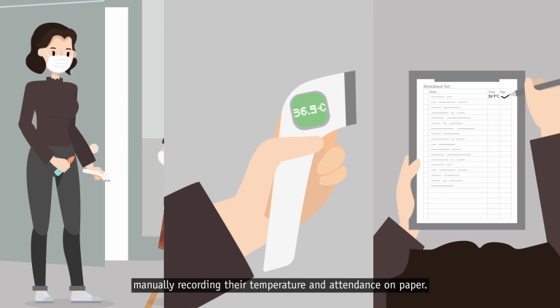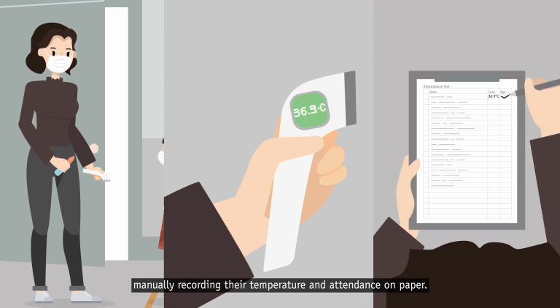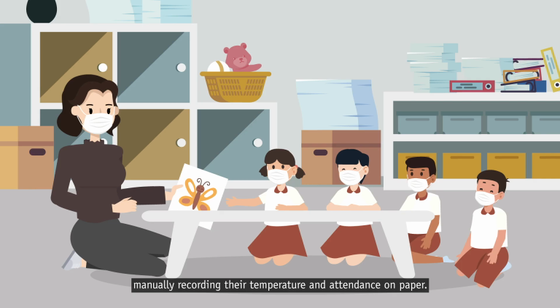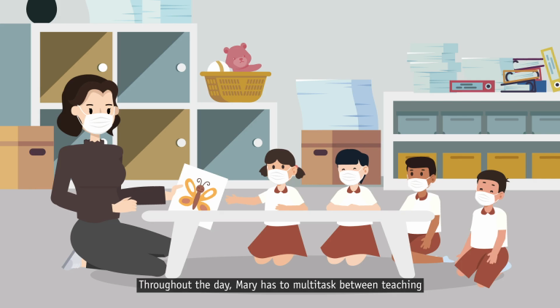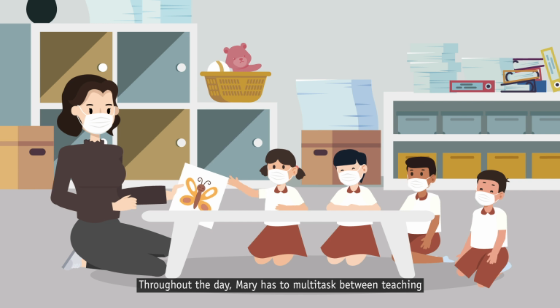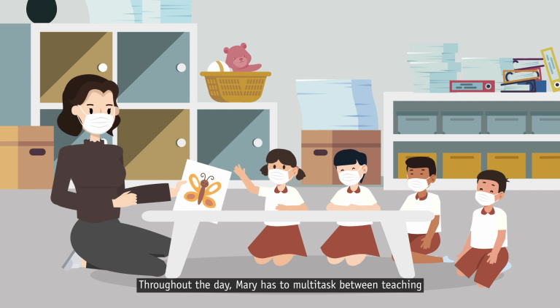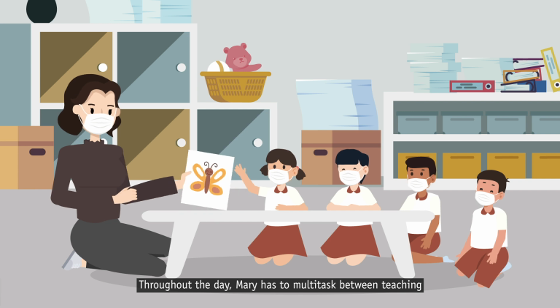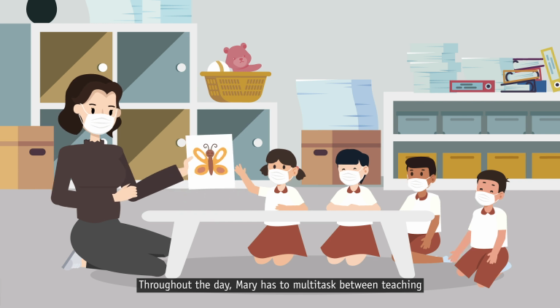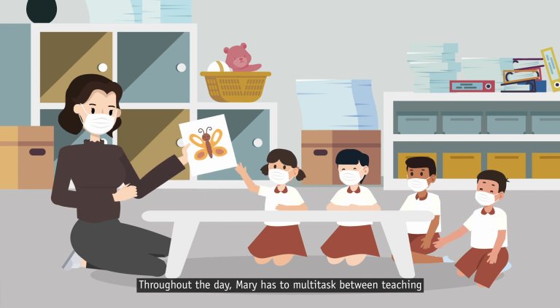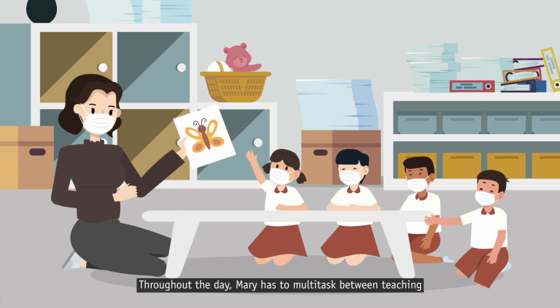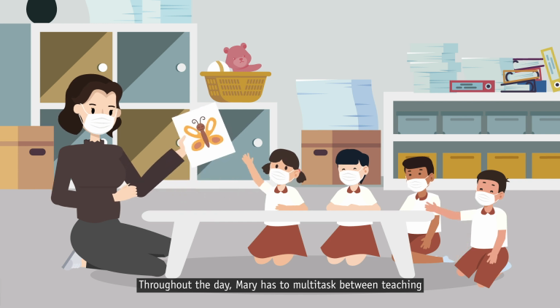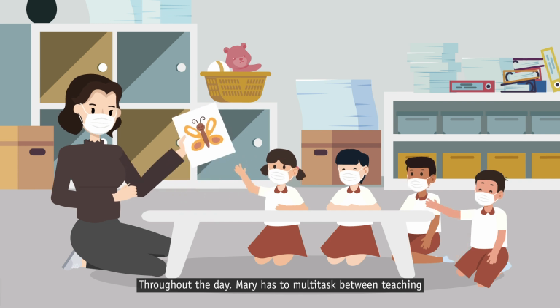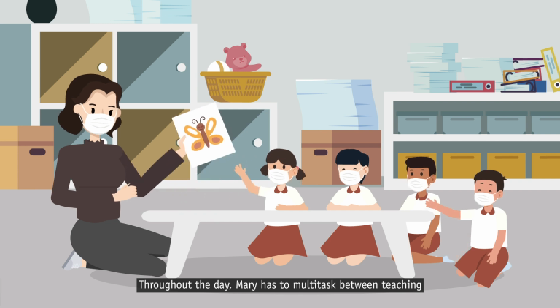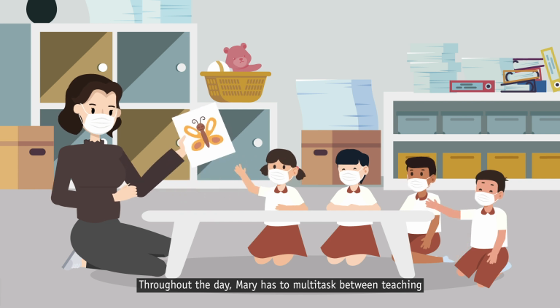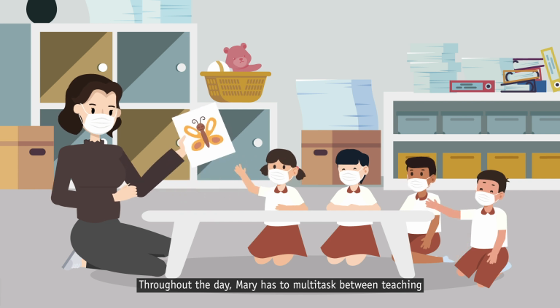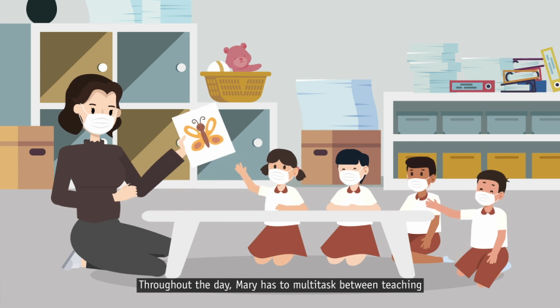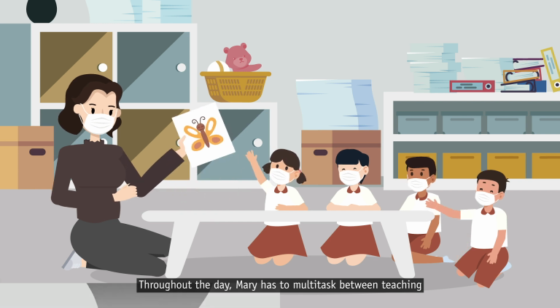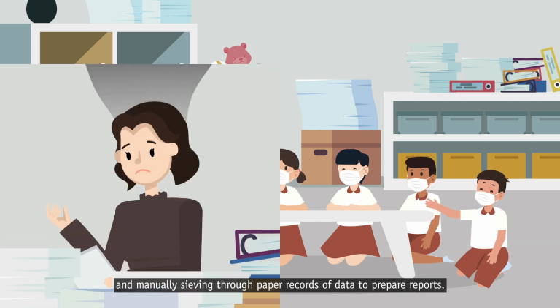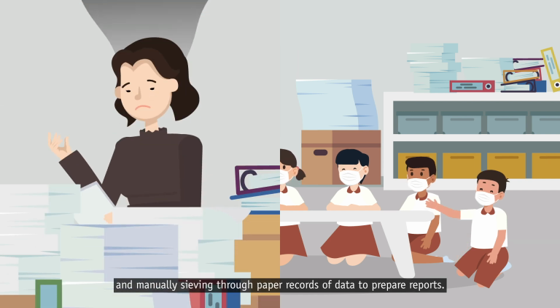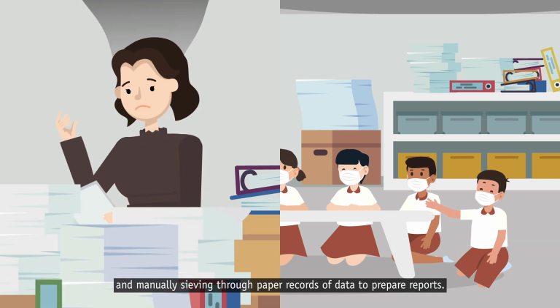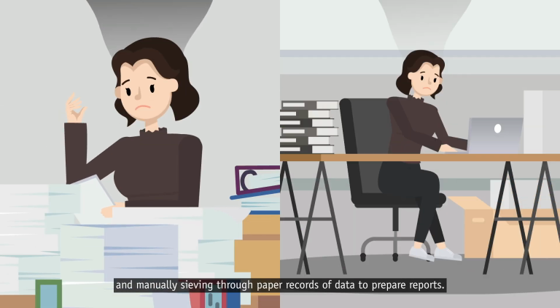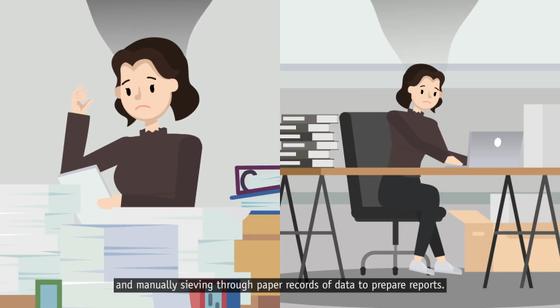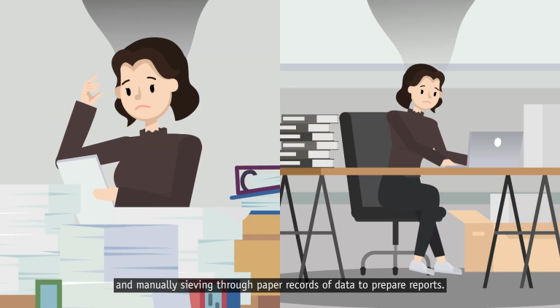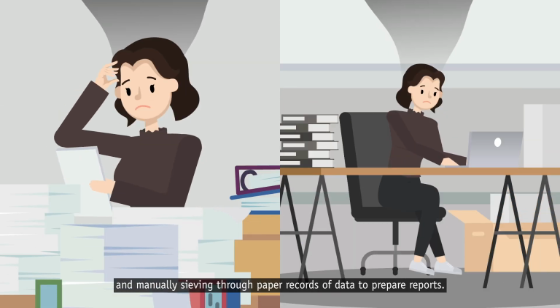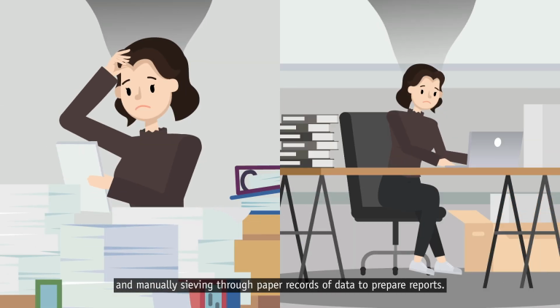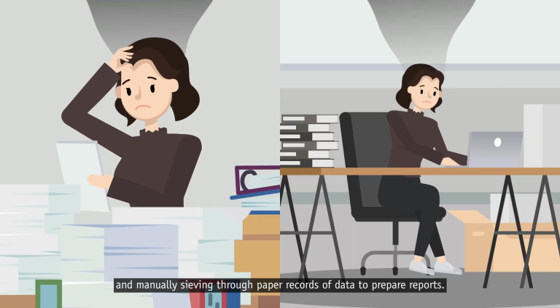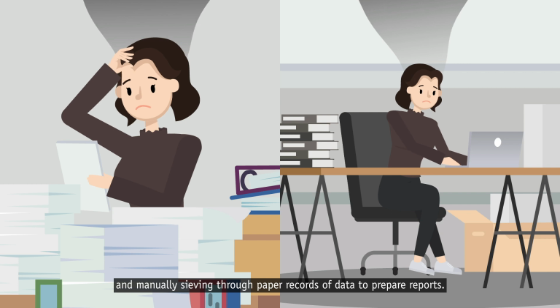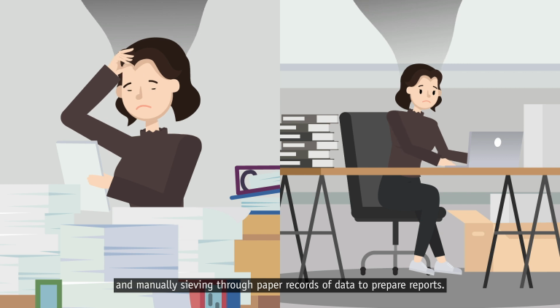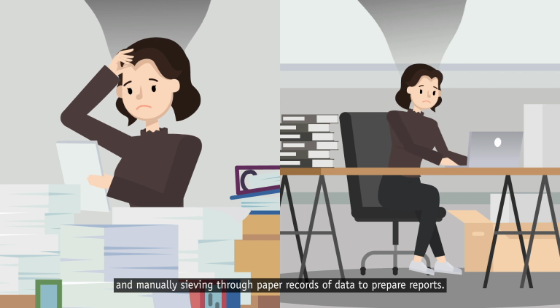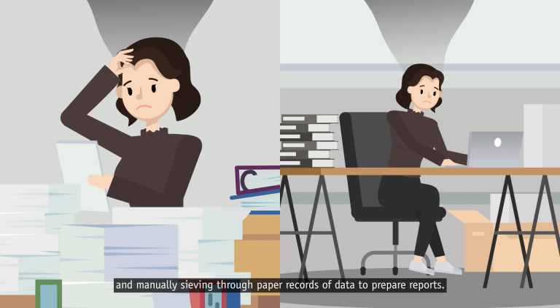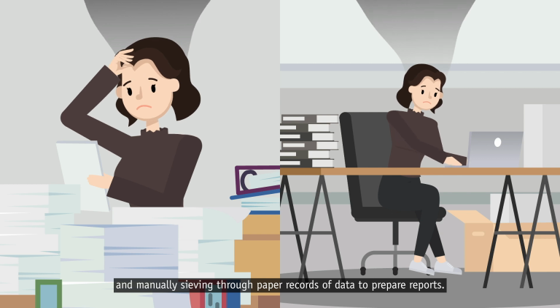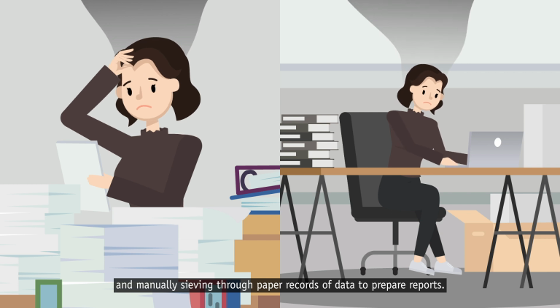Throughout the day, Mary has to multitask between teaching and manually sieving through paper records of data to prepare reports.